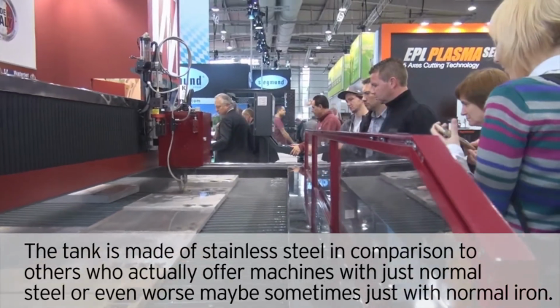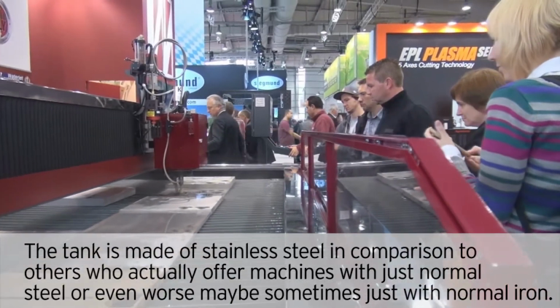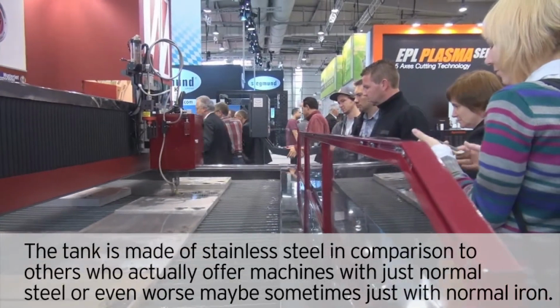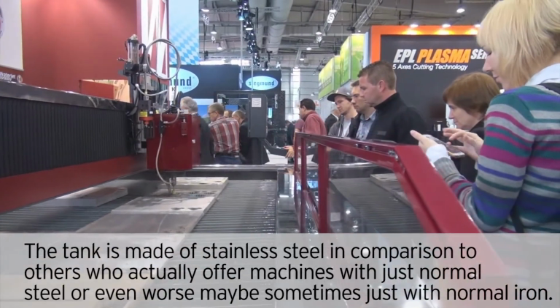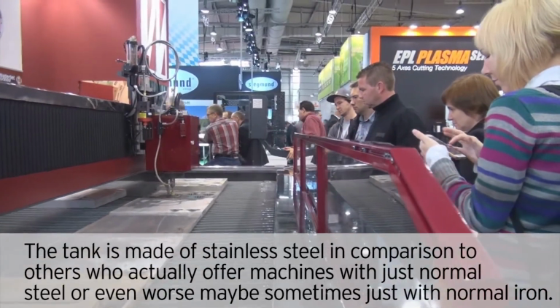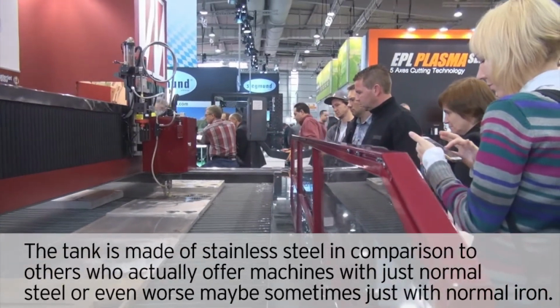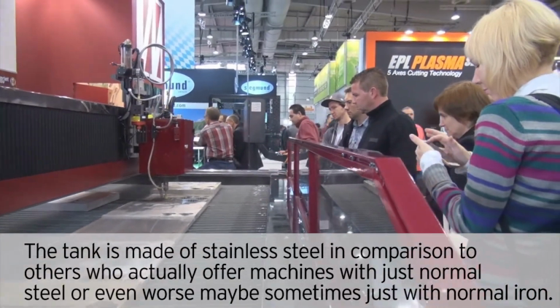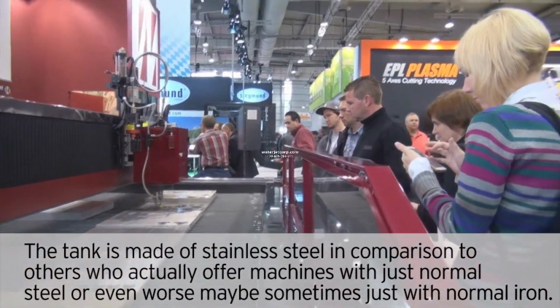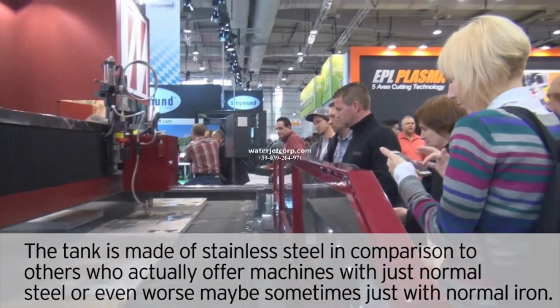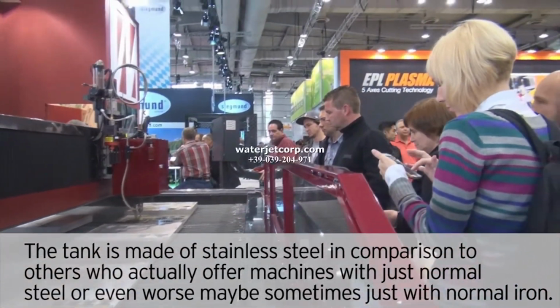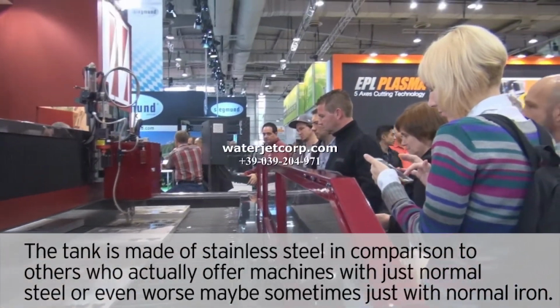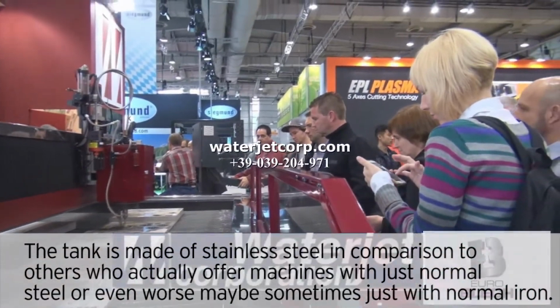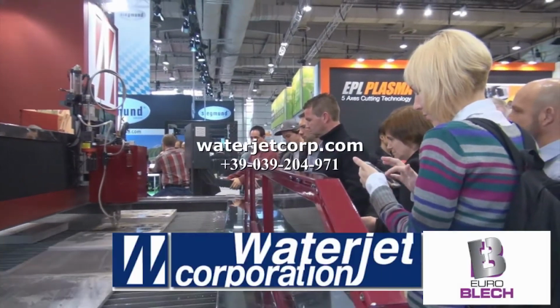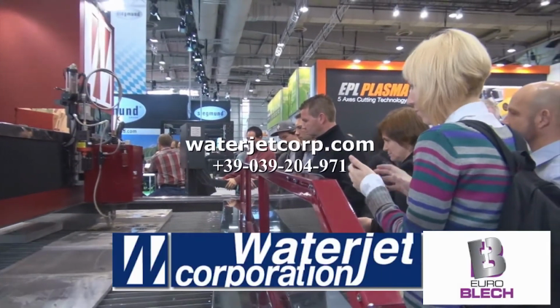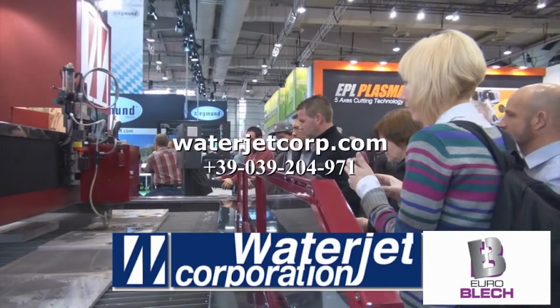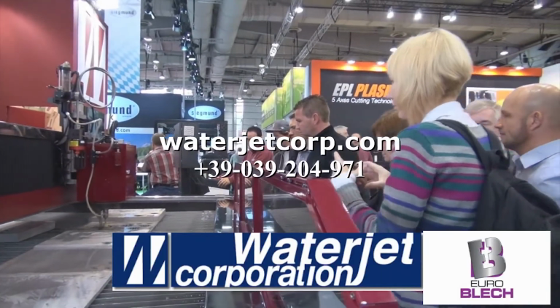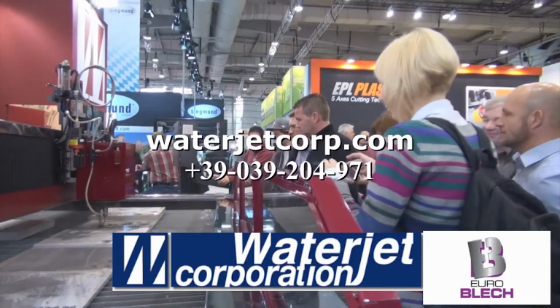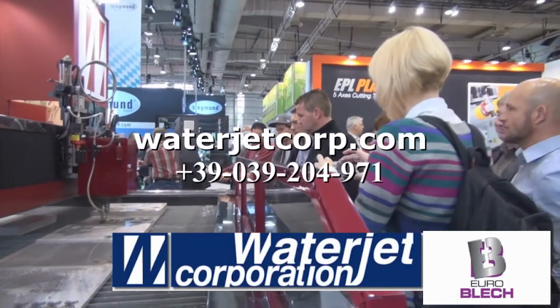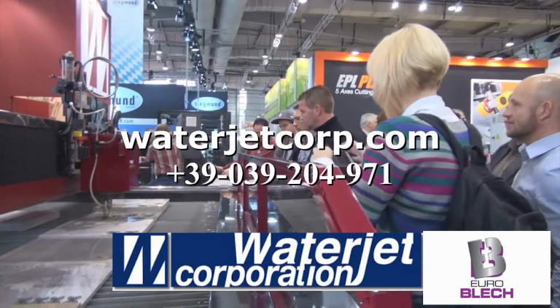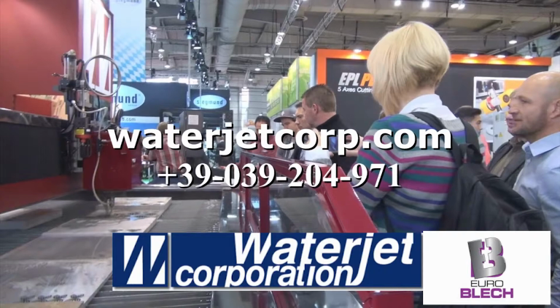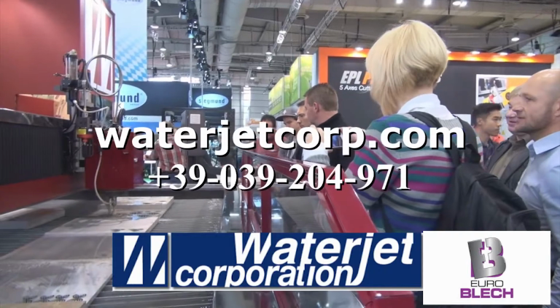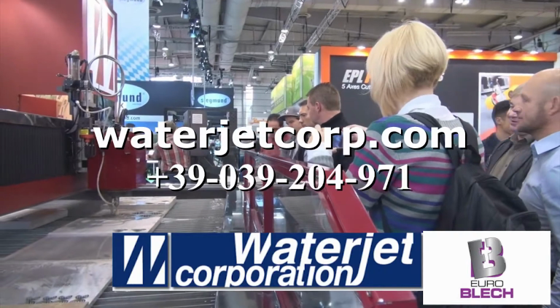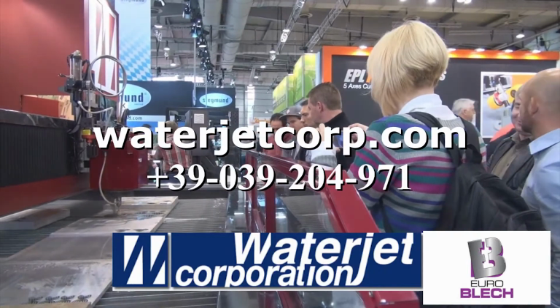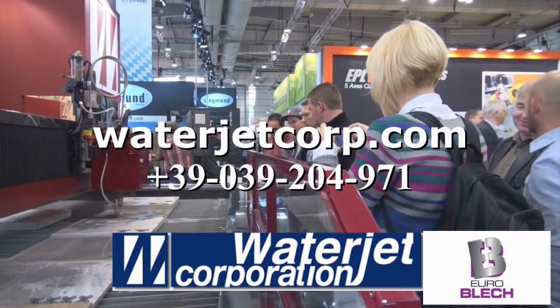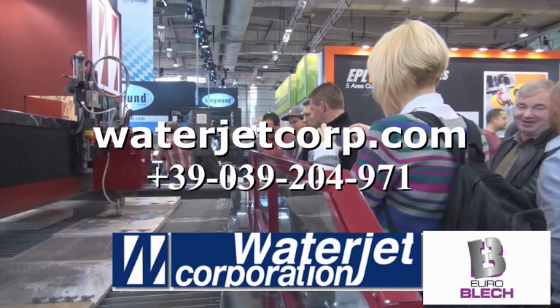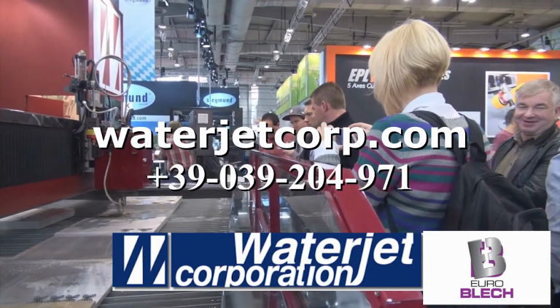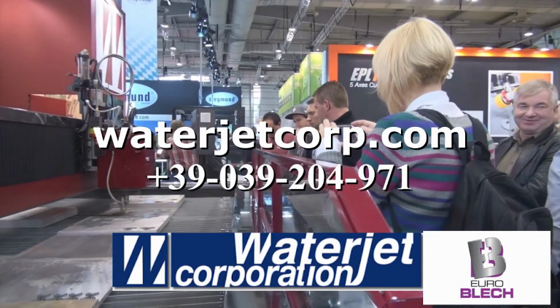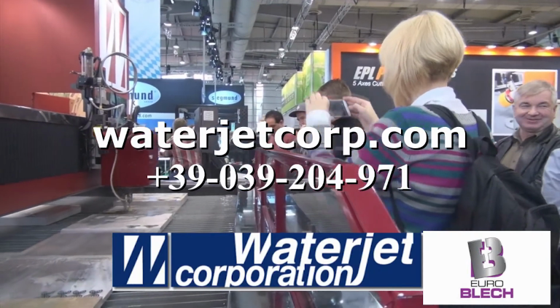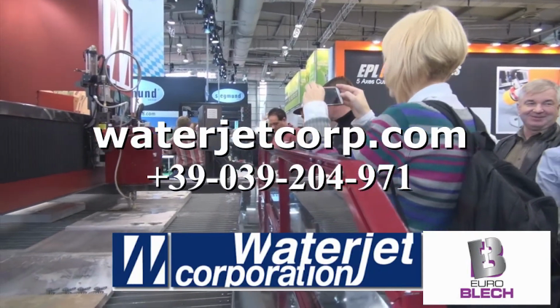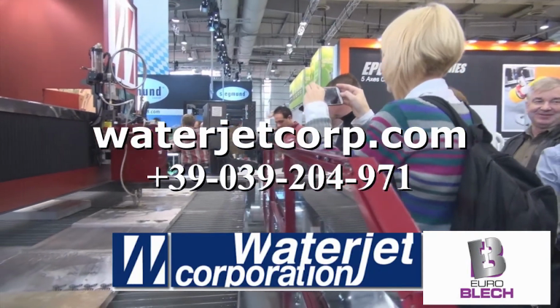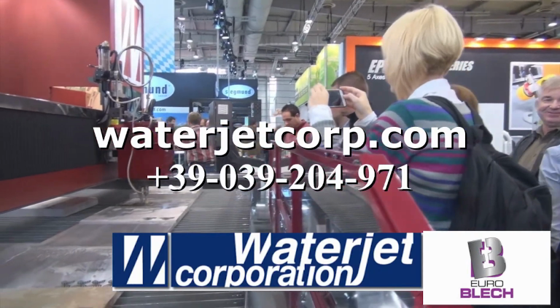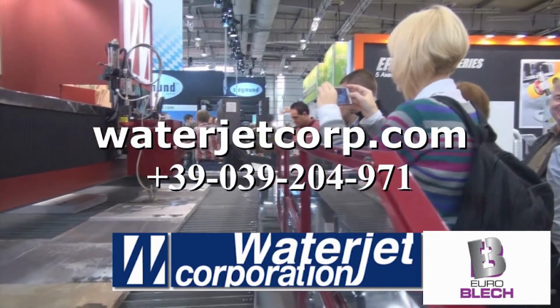For more information, visit our website at waterjetcarb.com.